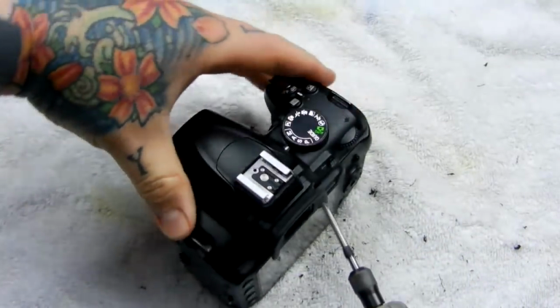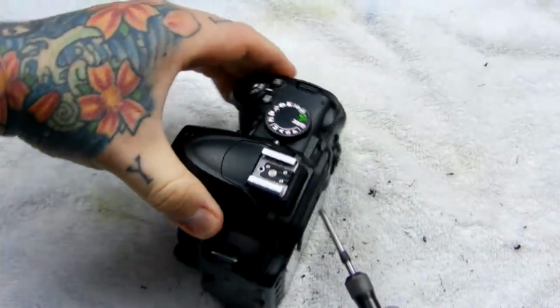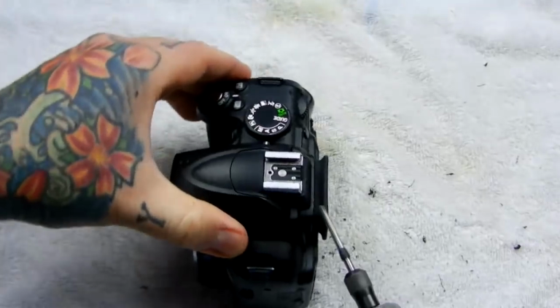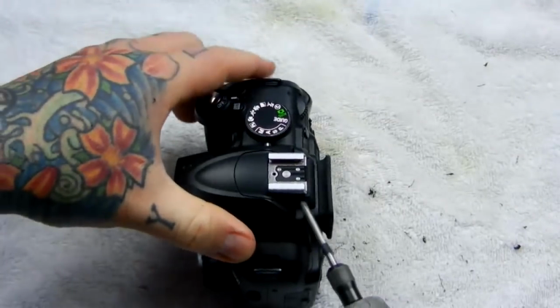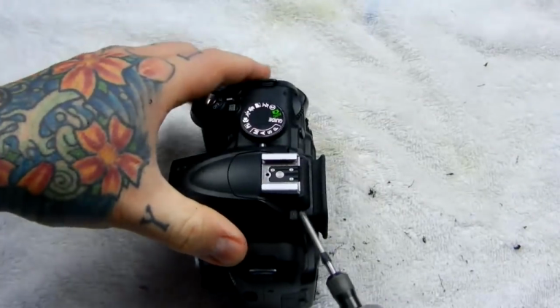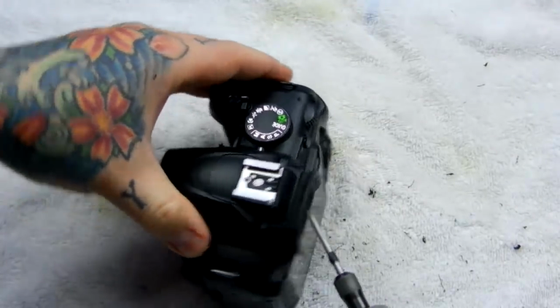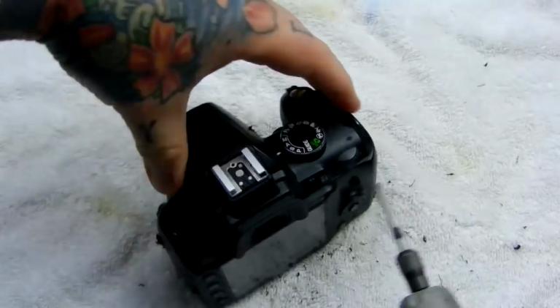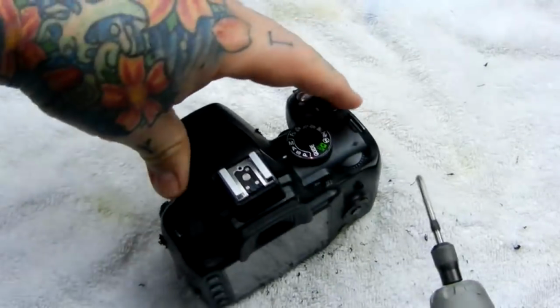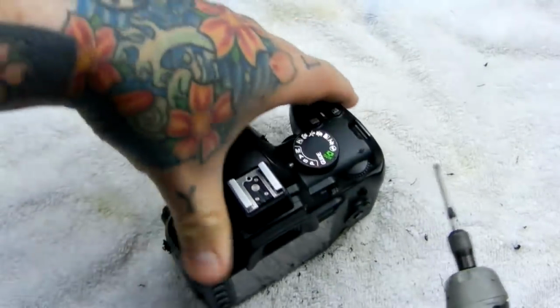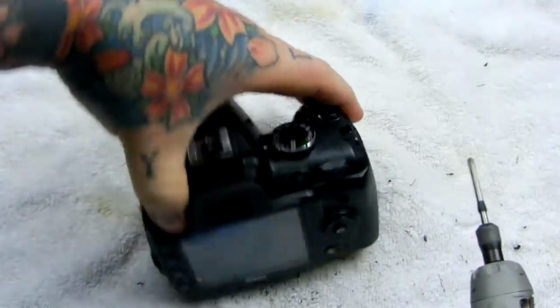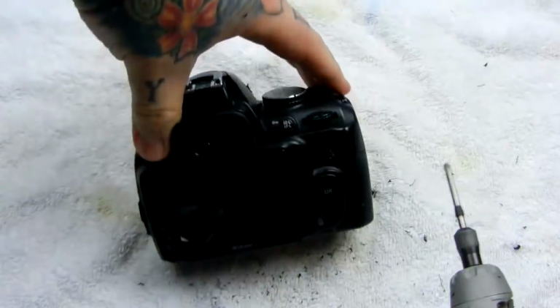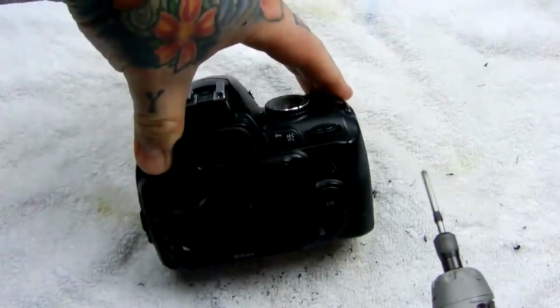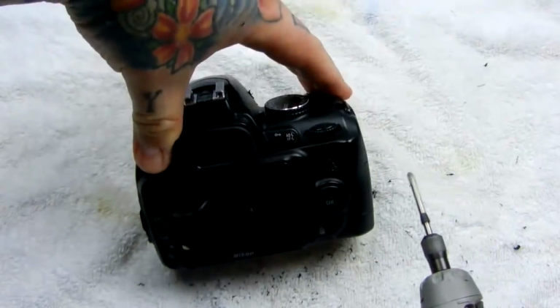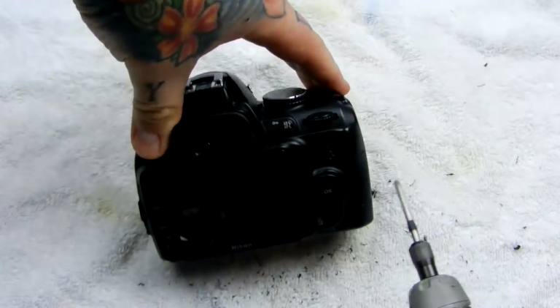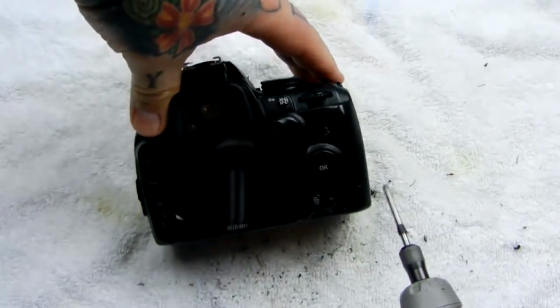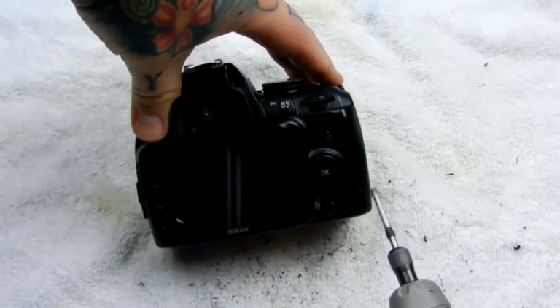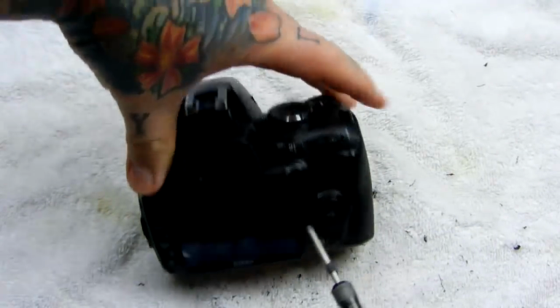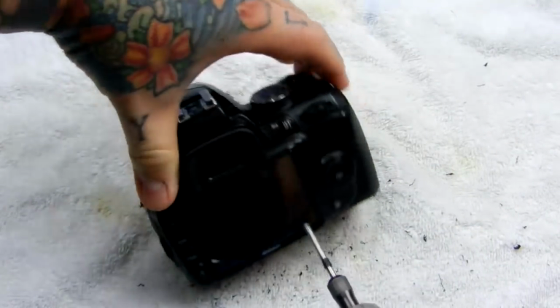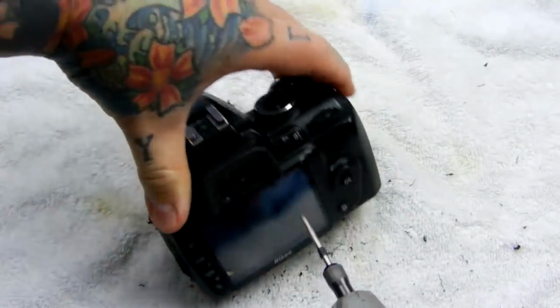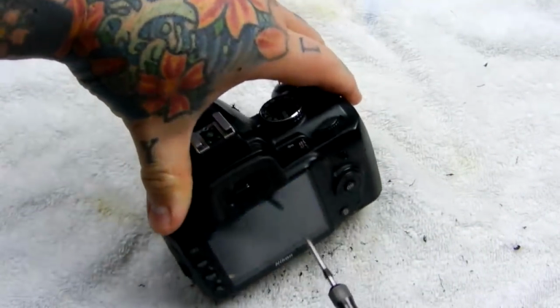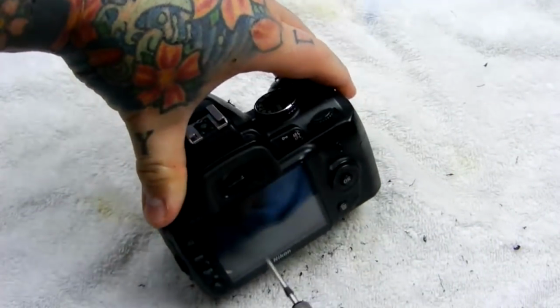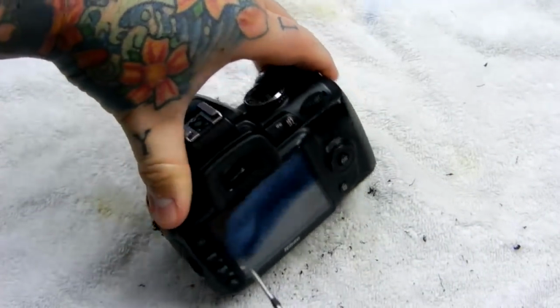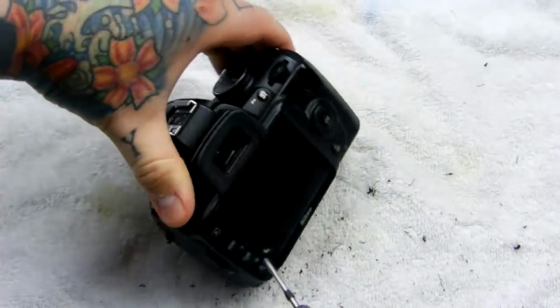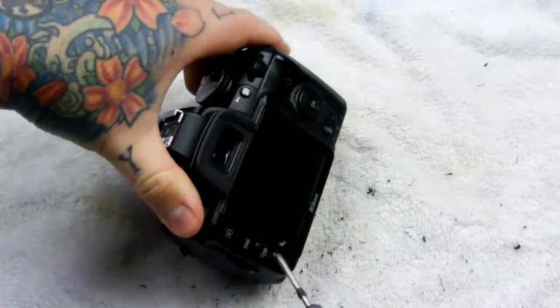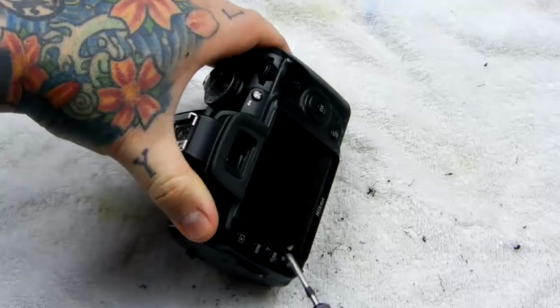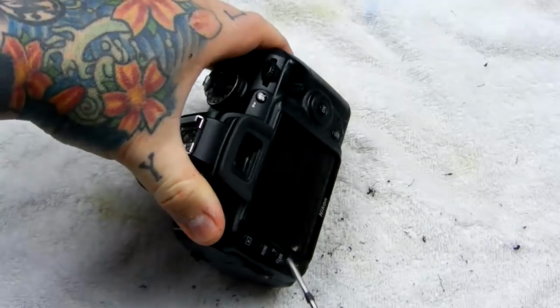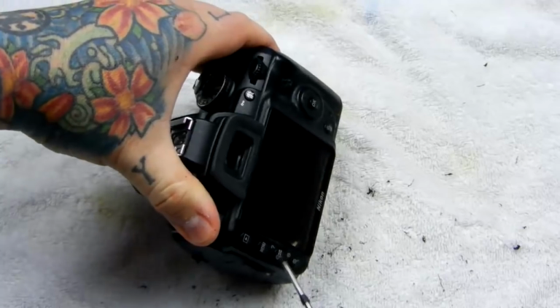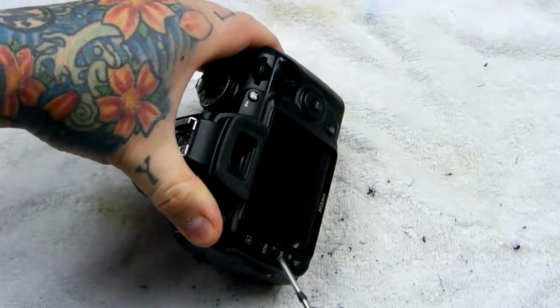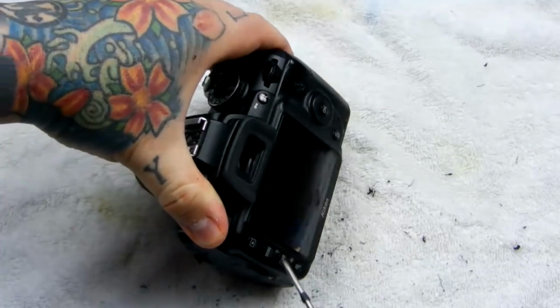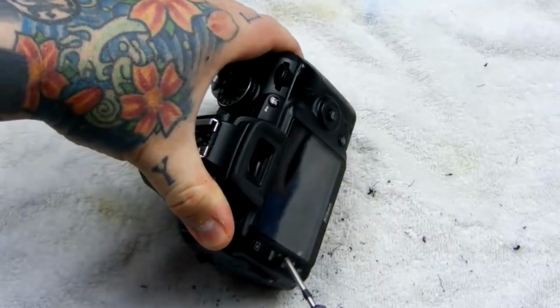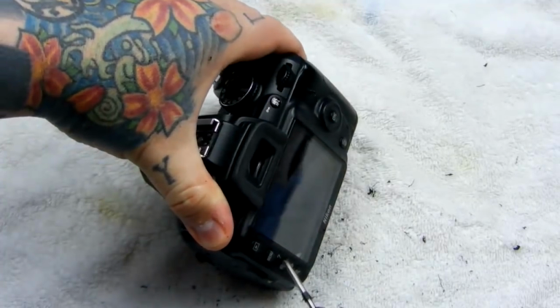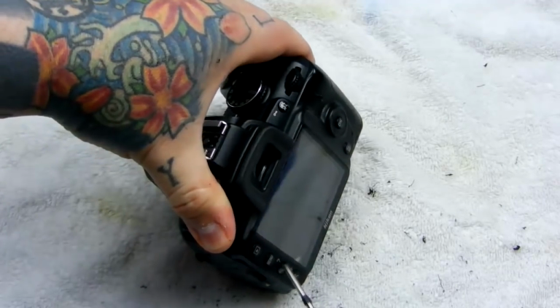Maybe one near the hot shoe. What about one... yeah, right there.